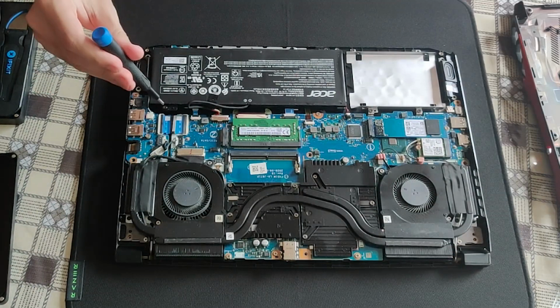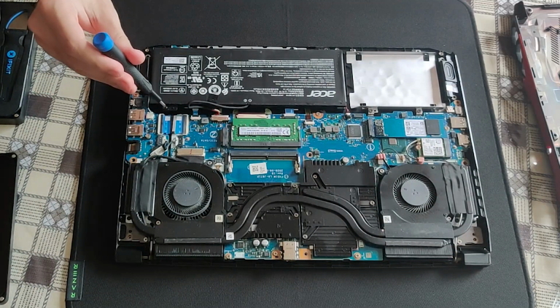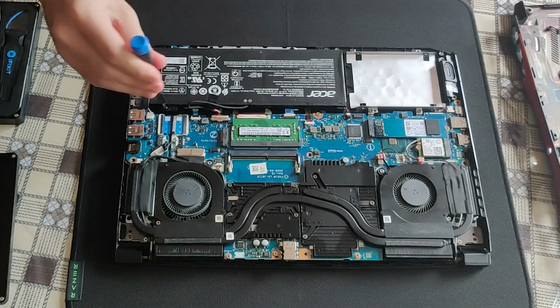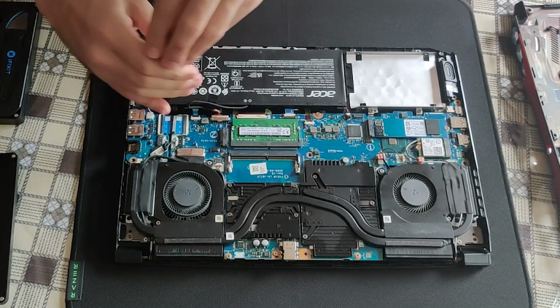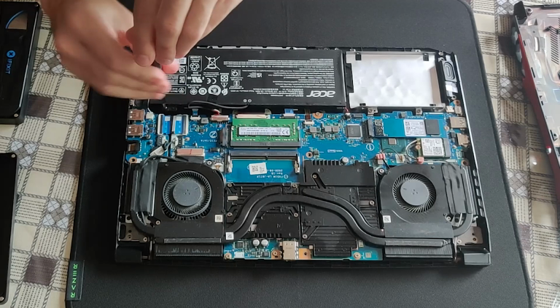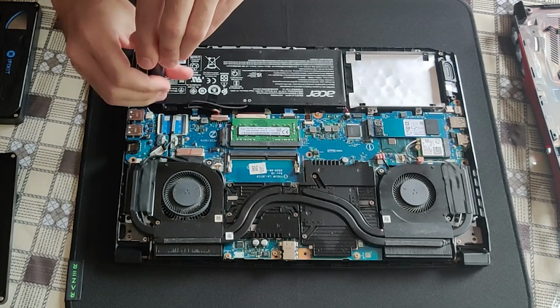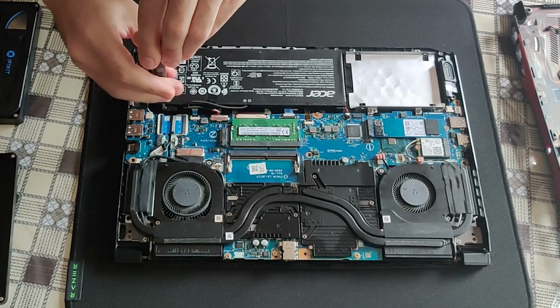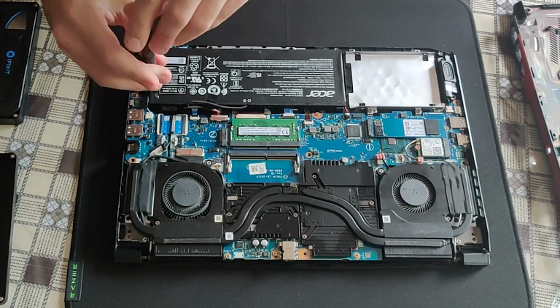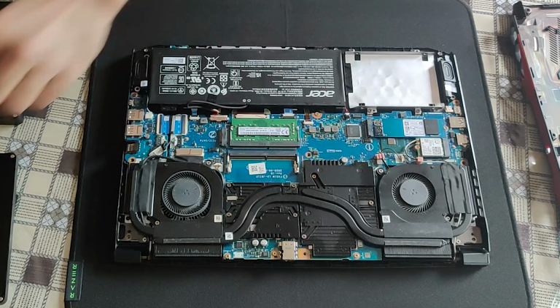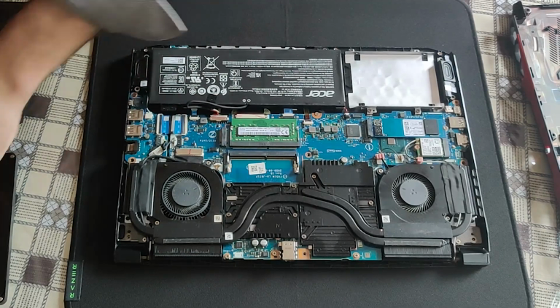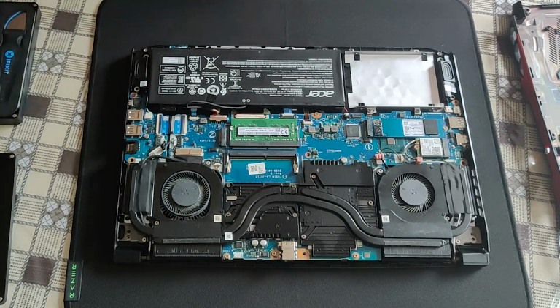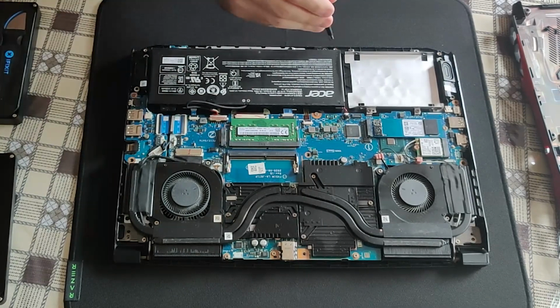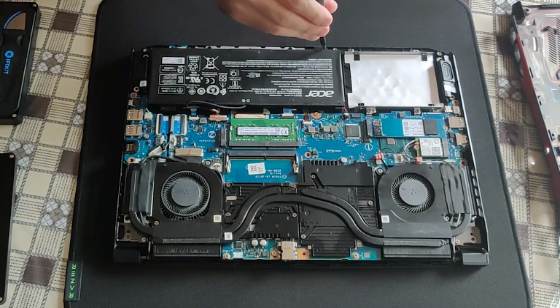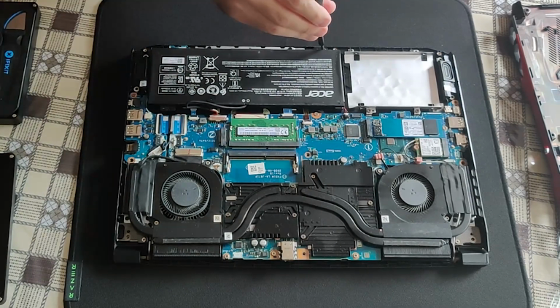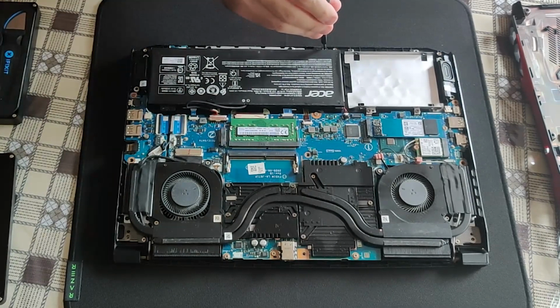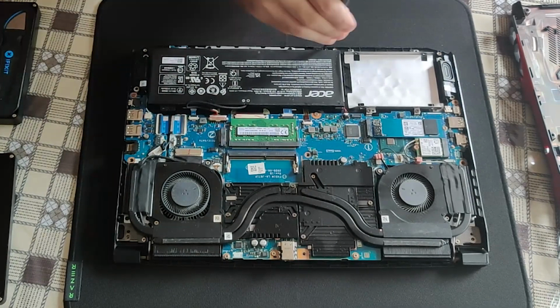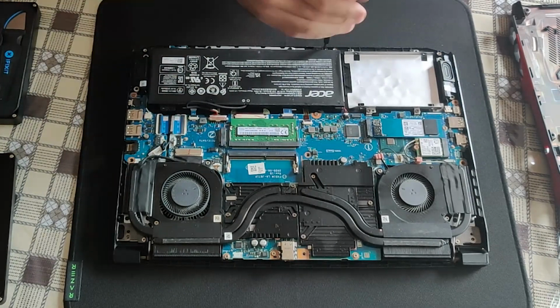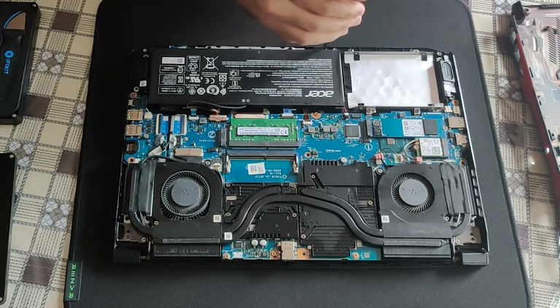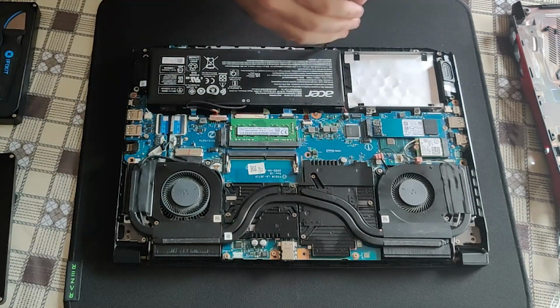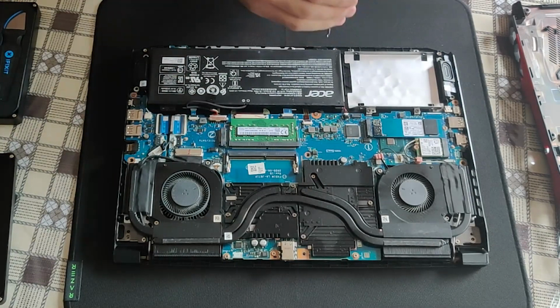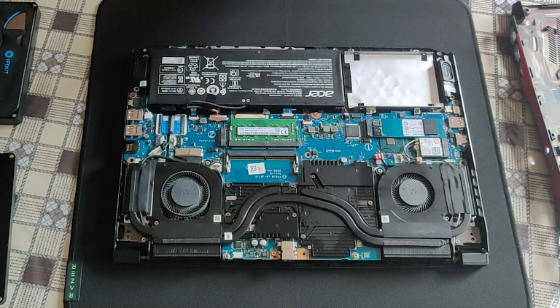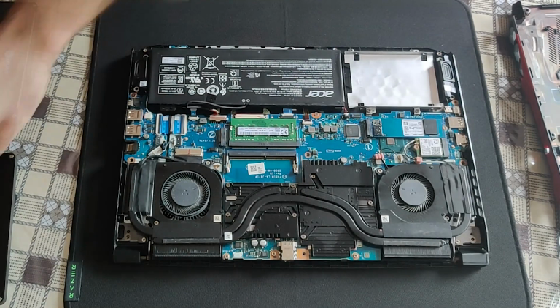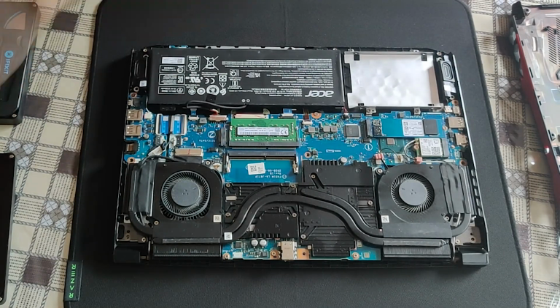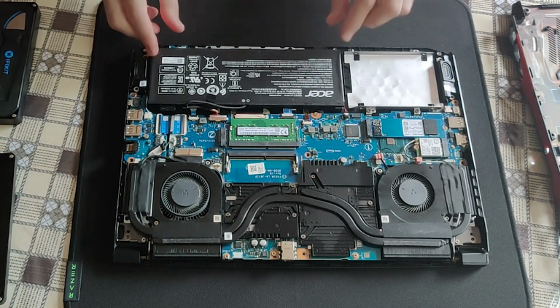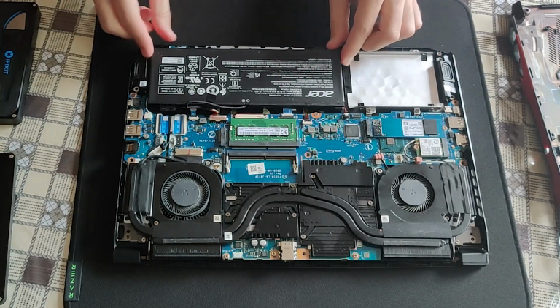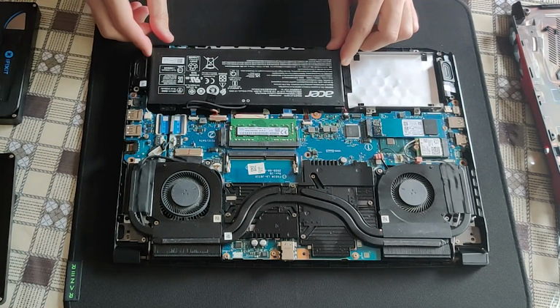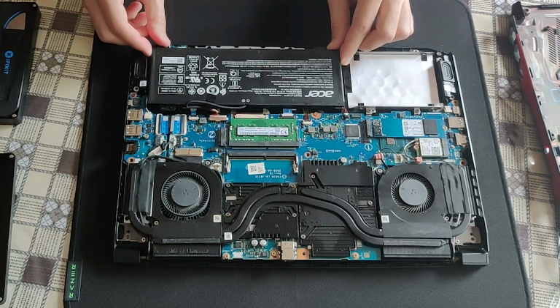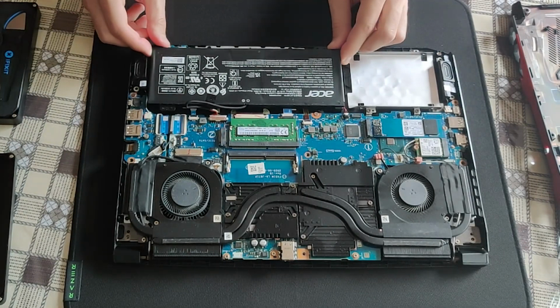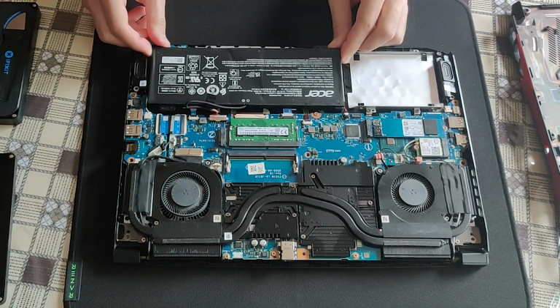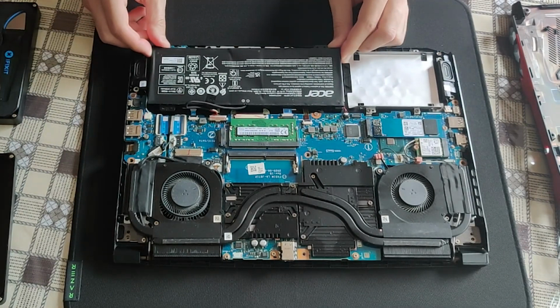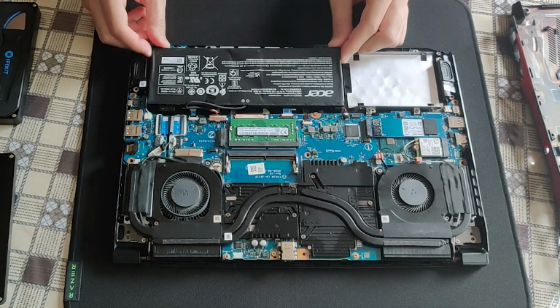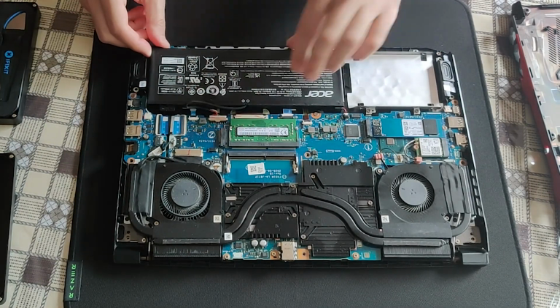Before touching any of the components, always disconnect the battery first.